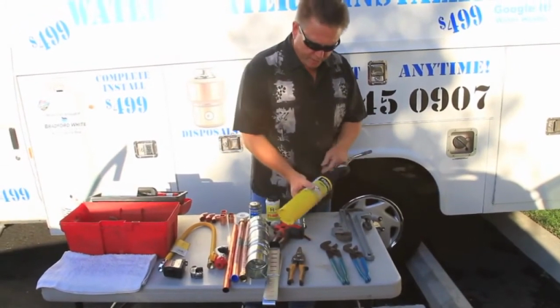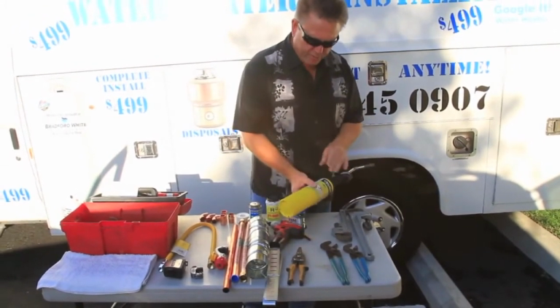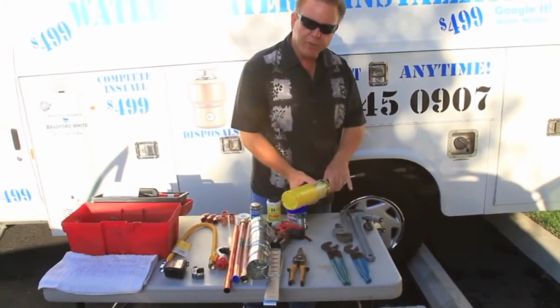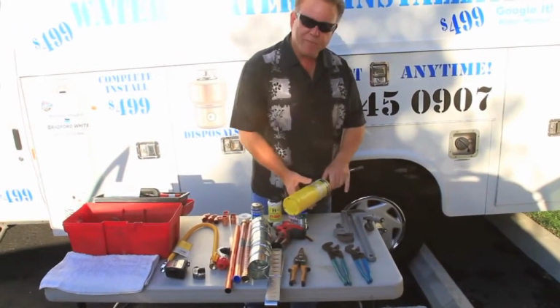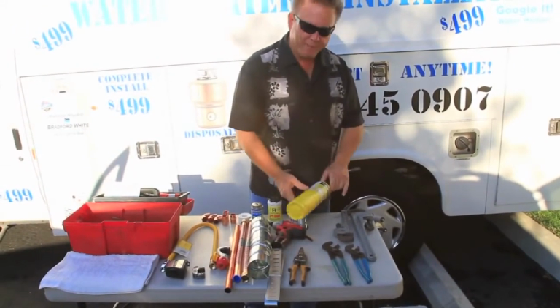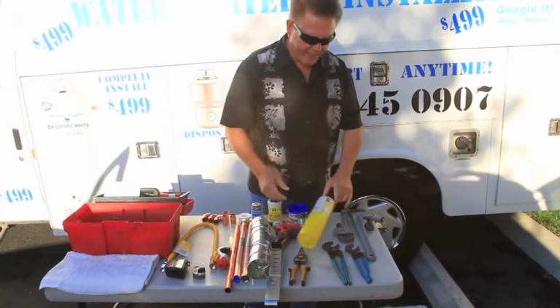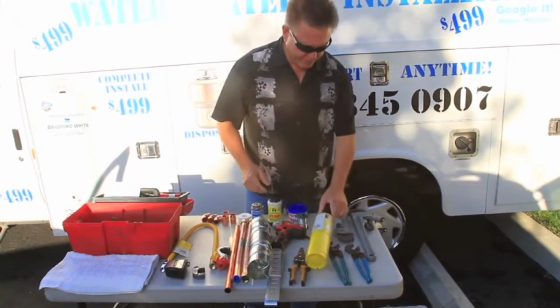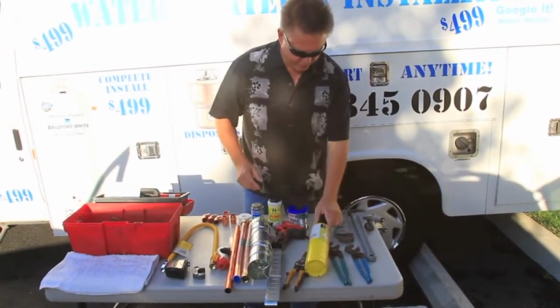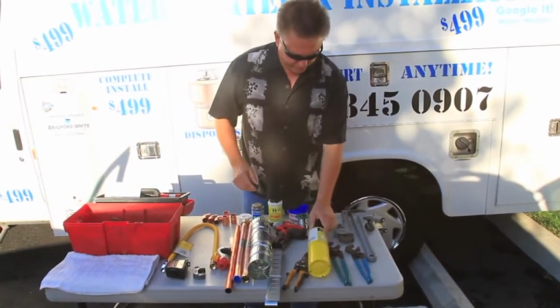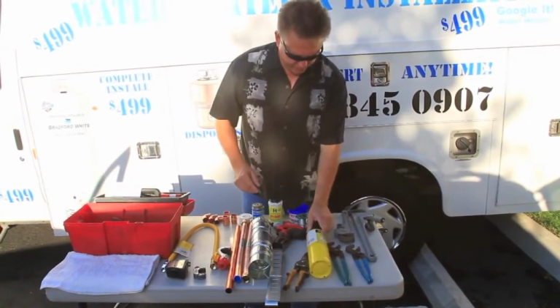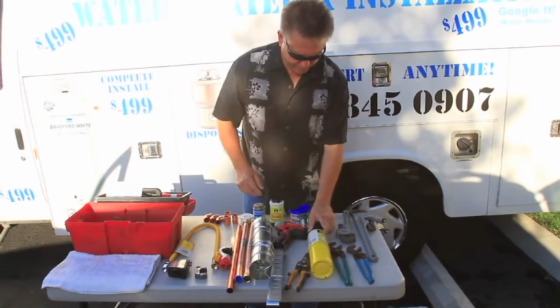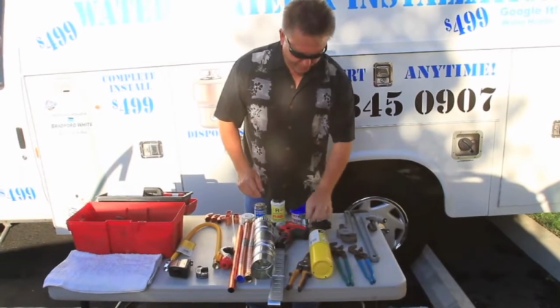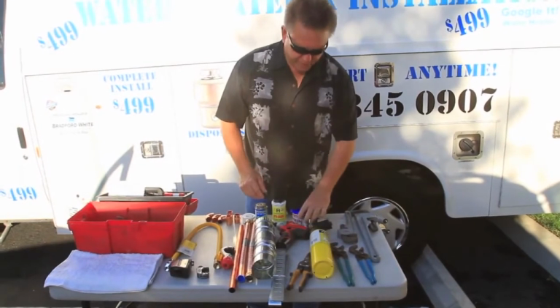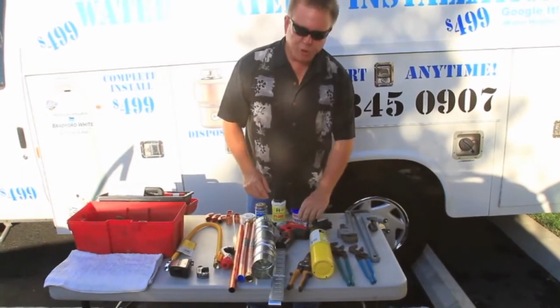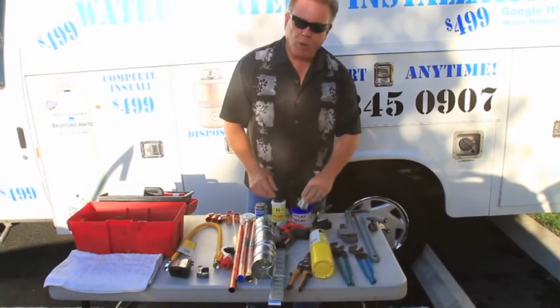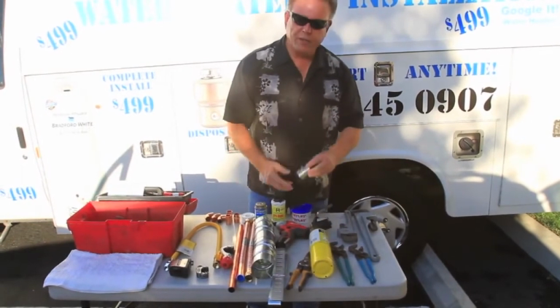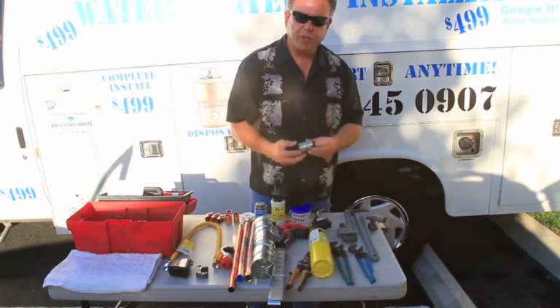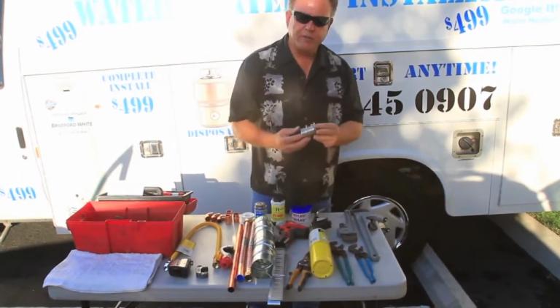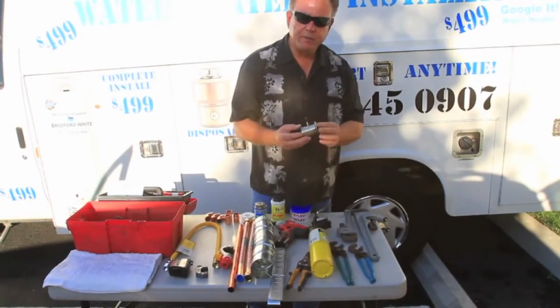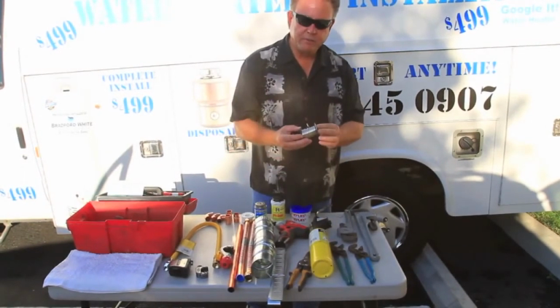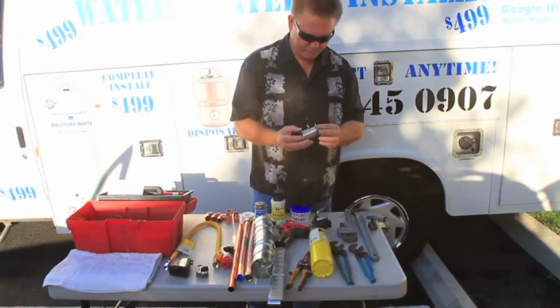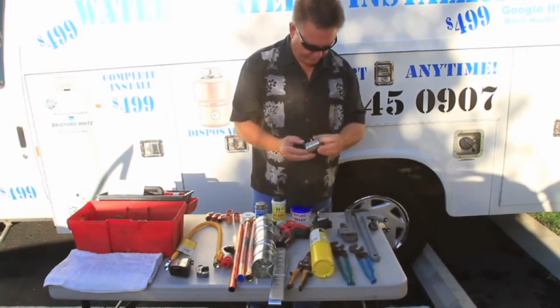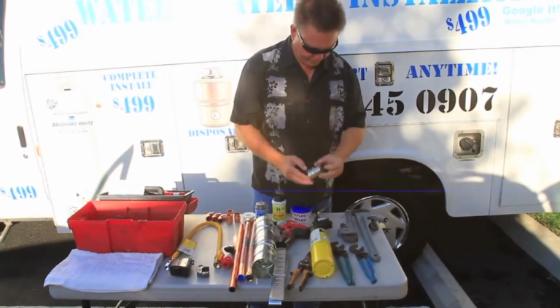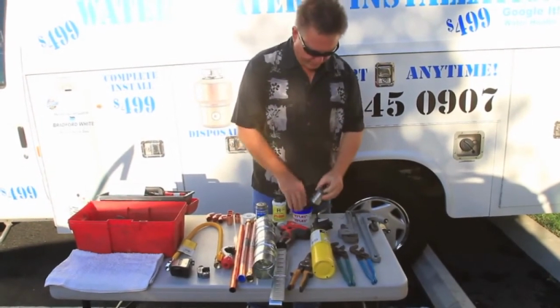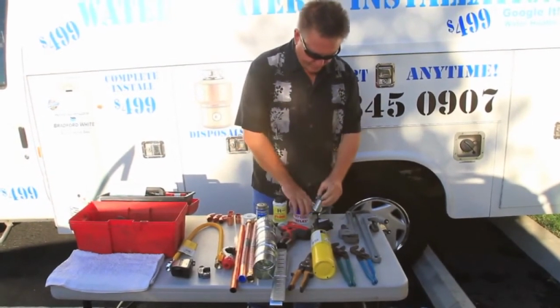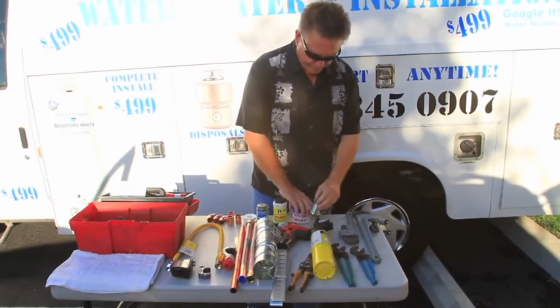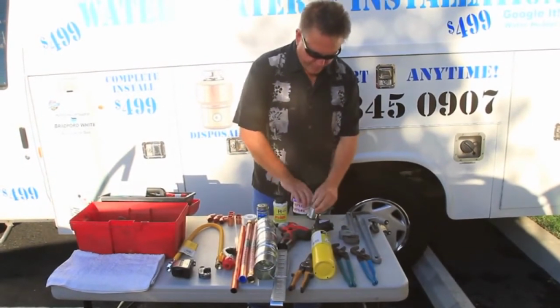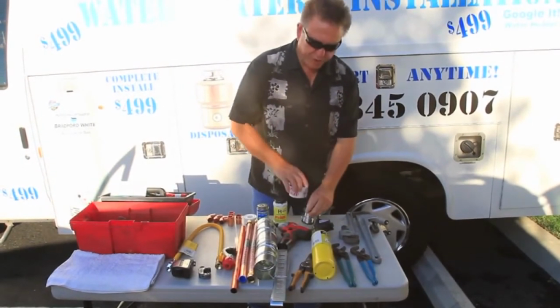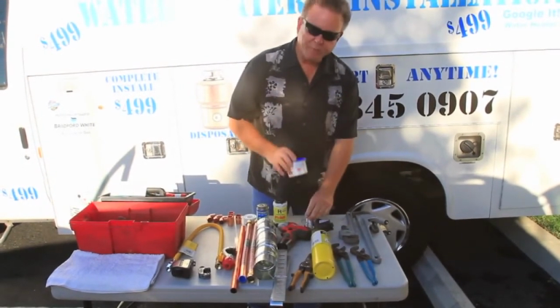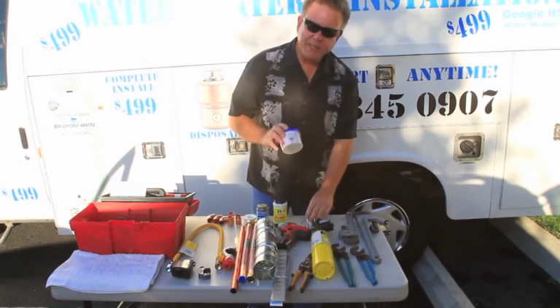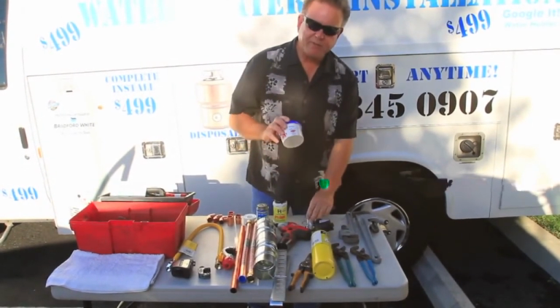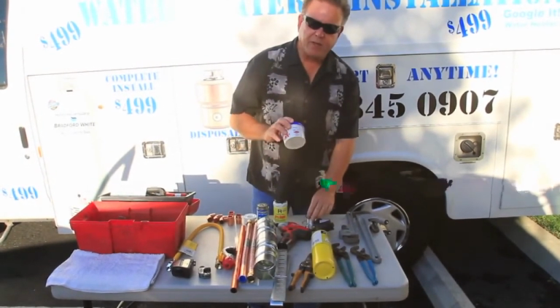We use map gas. This is your wire solder. This is your paste flux.